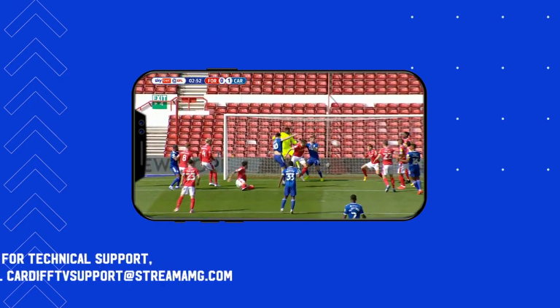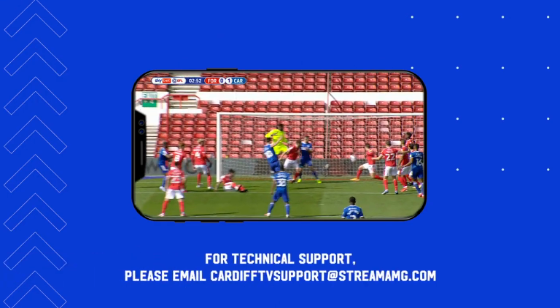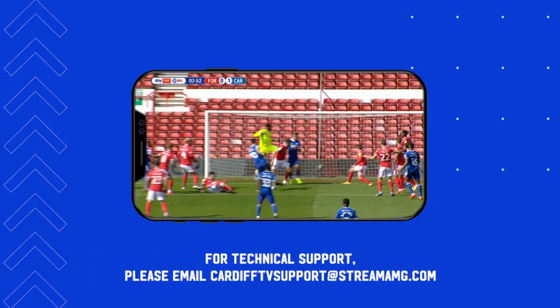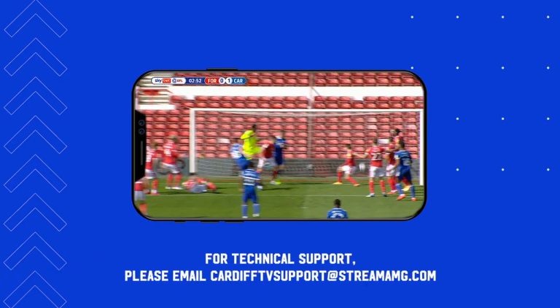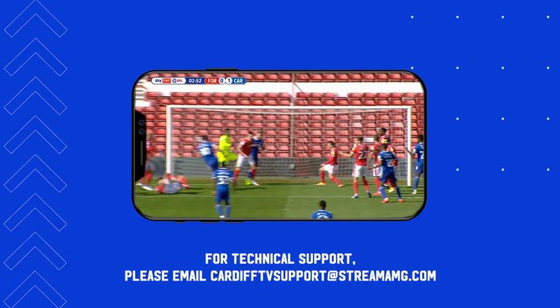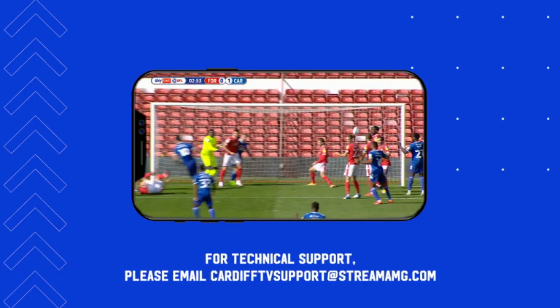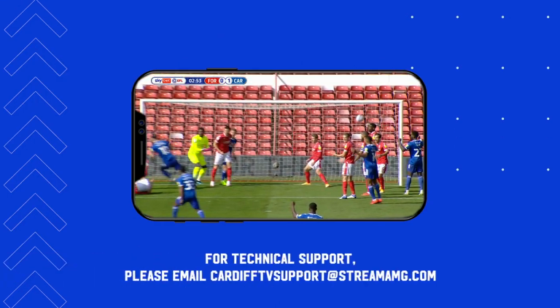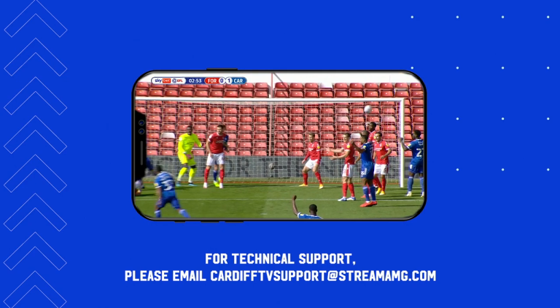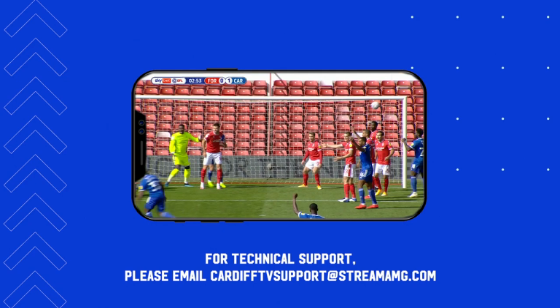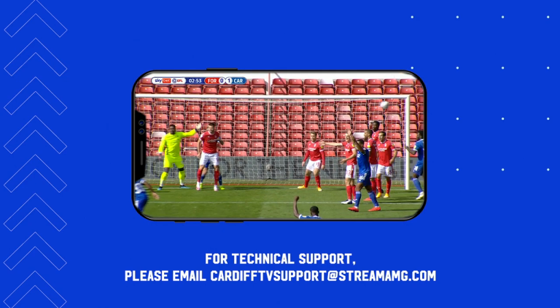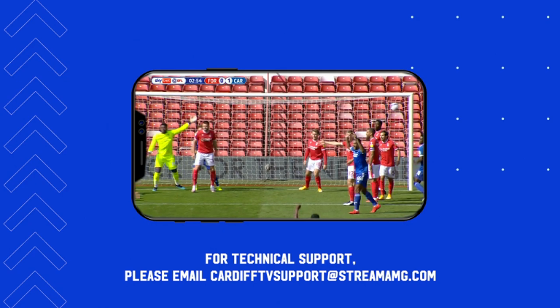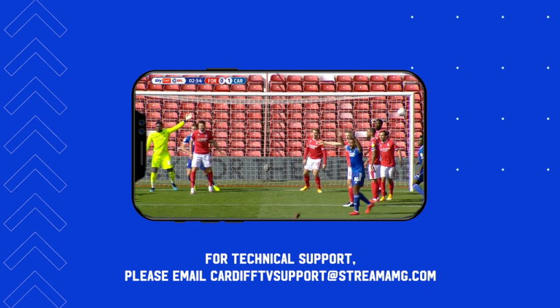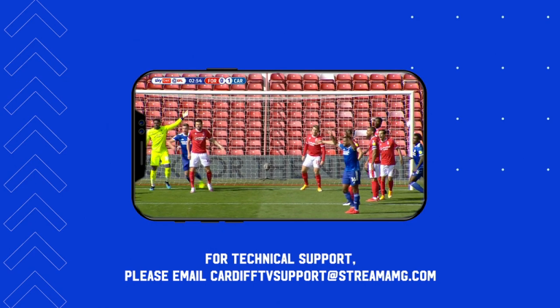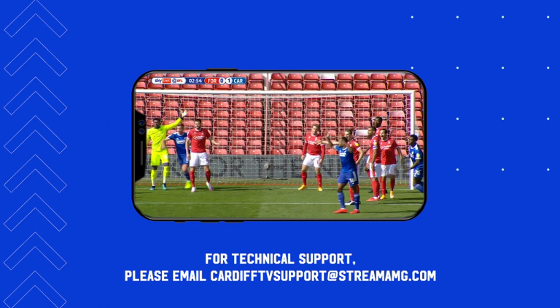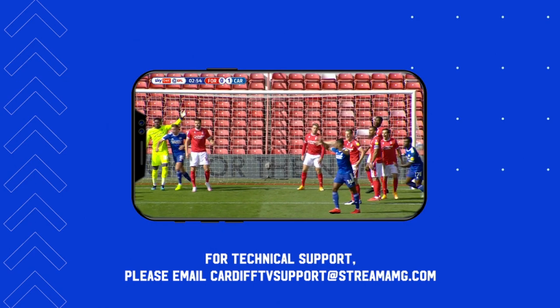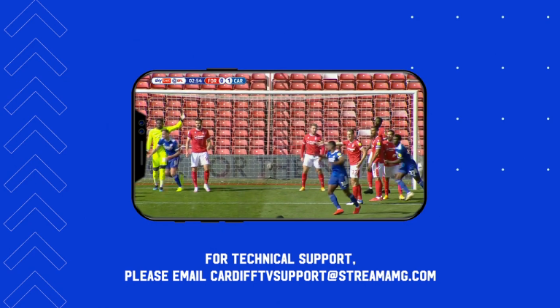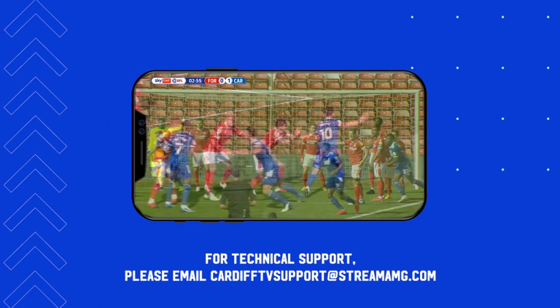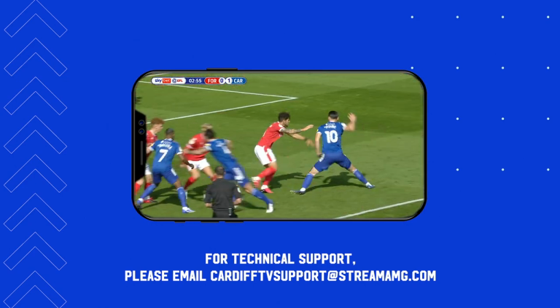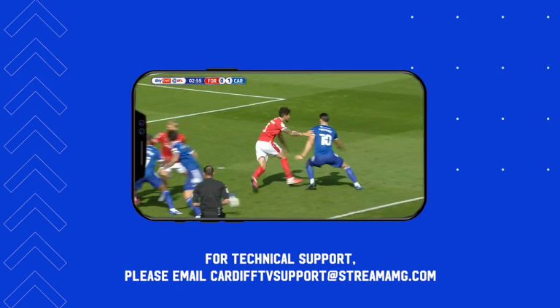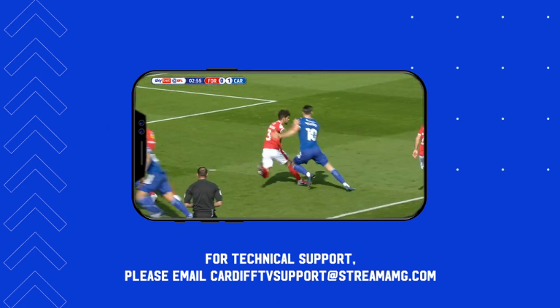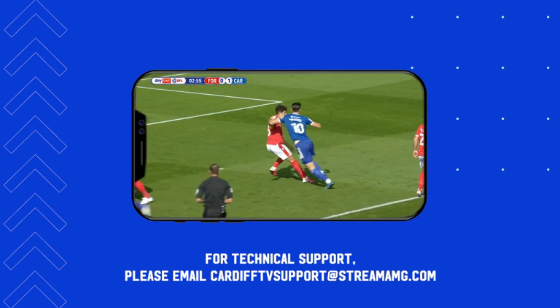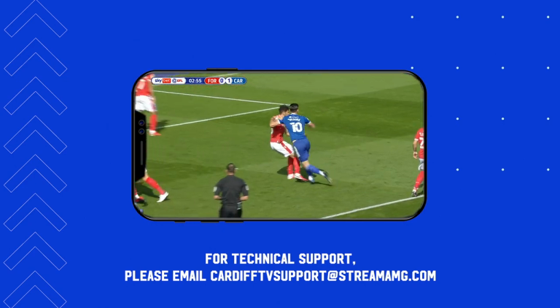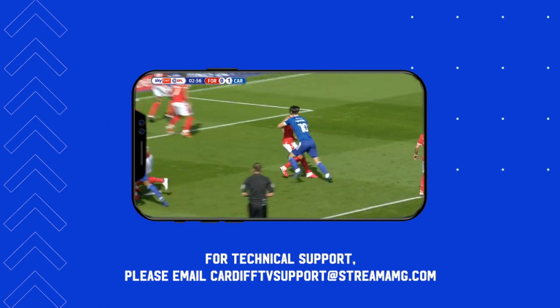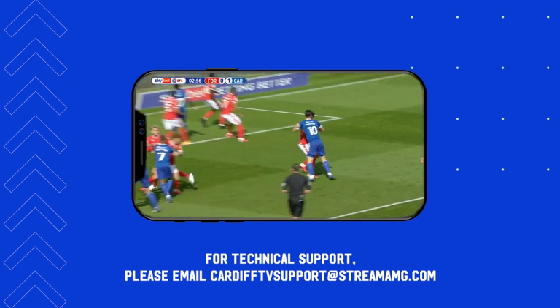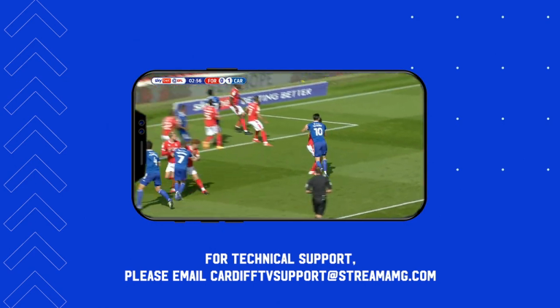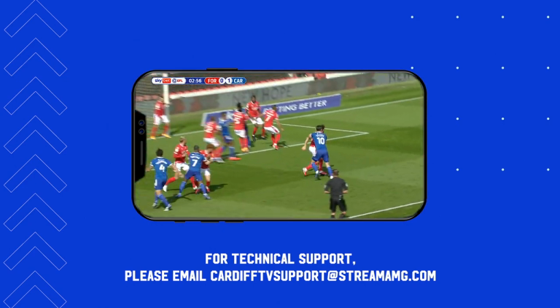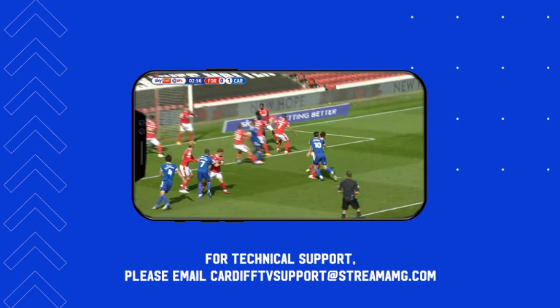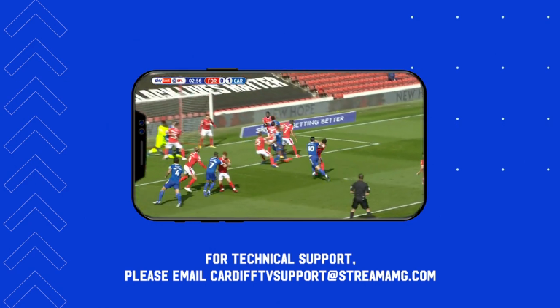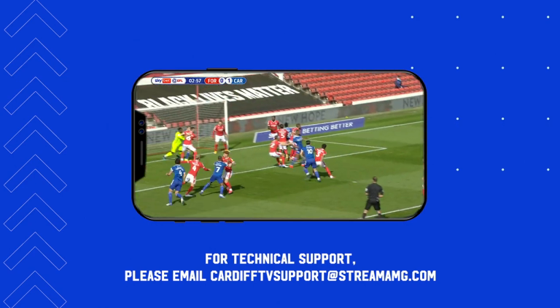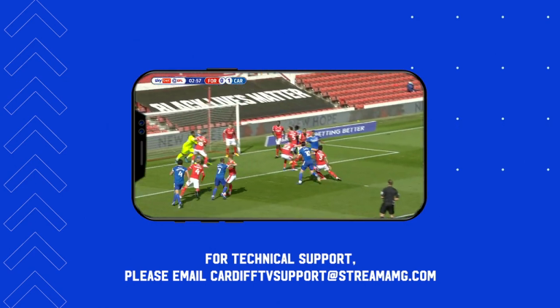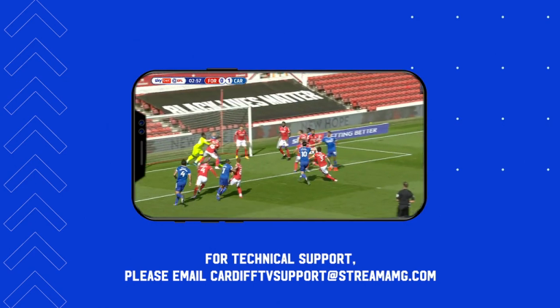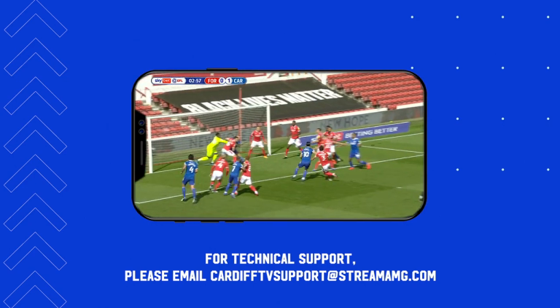For technical support, email CardiffTVSupport at StreamAMG.com.